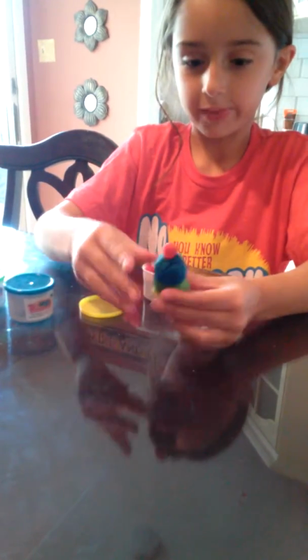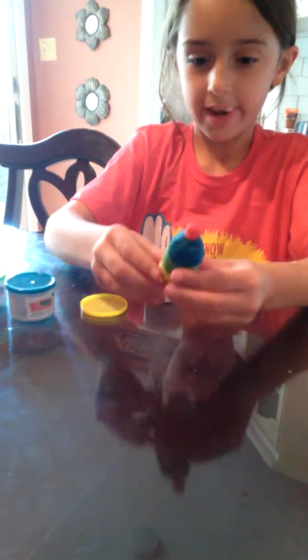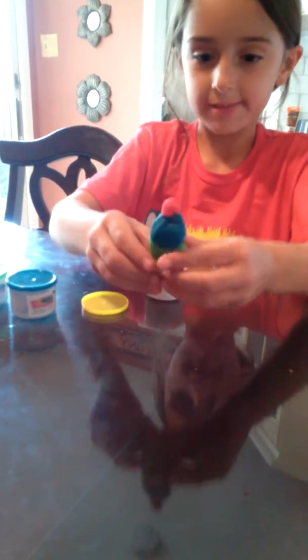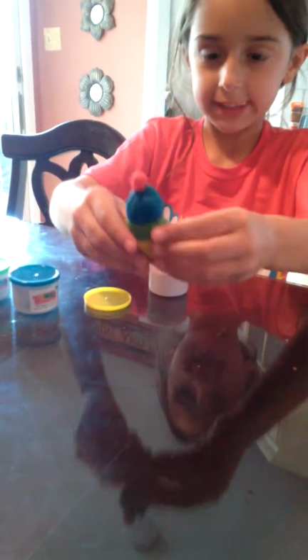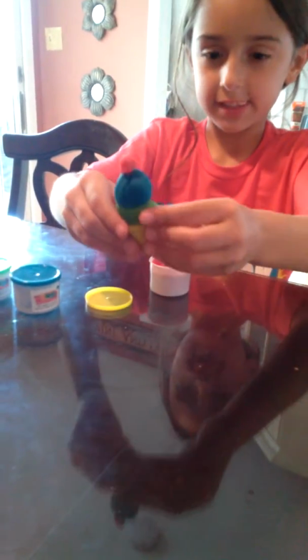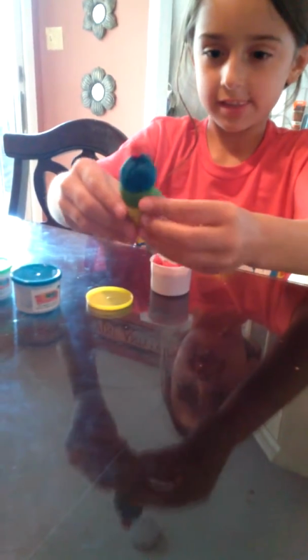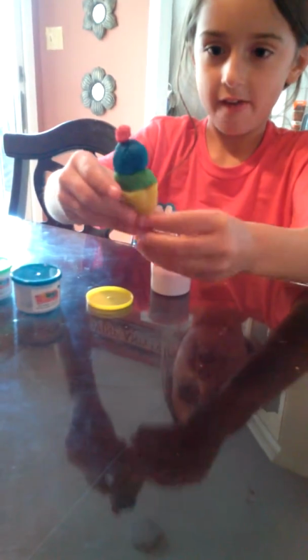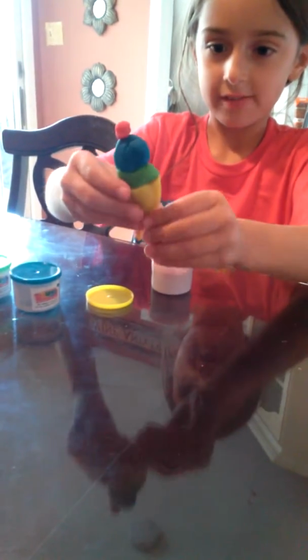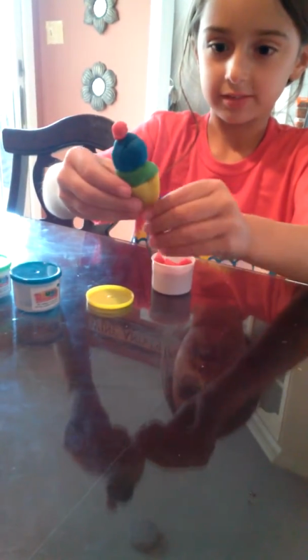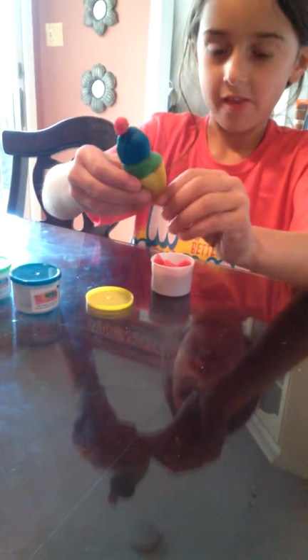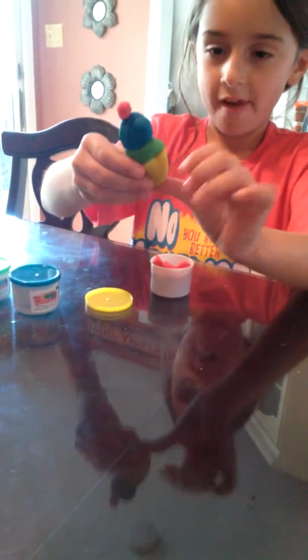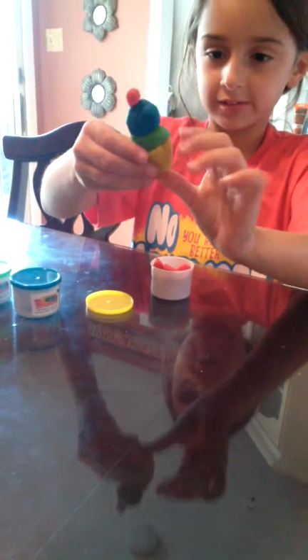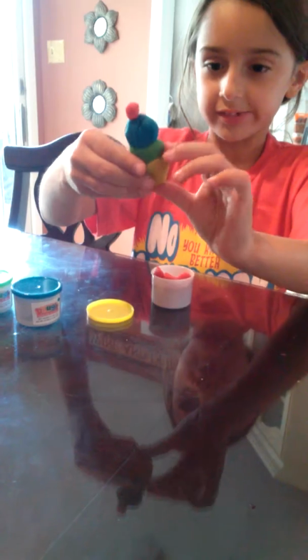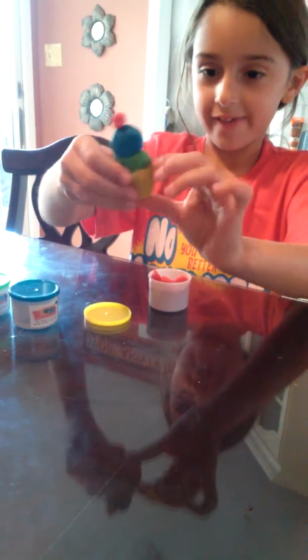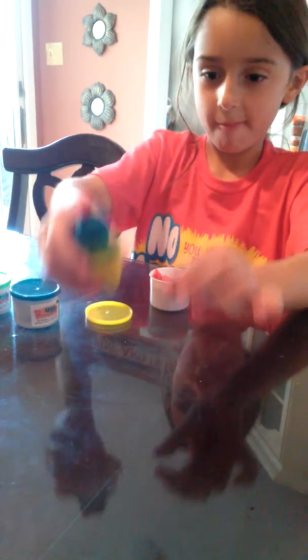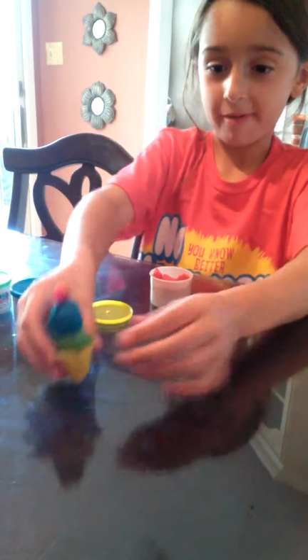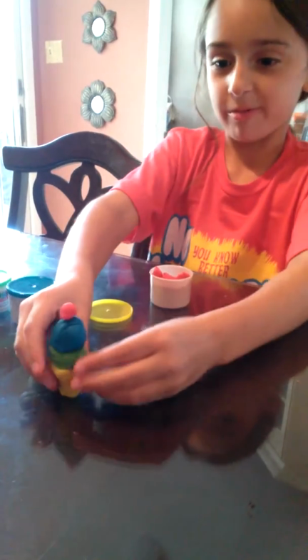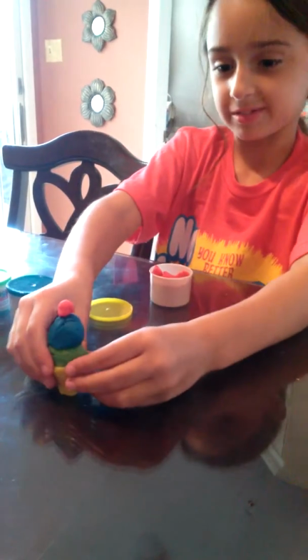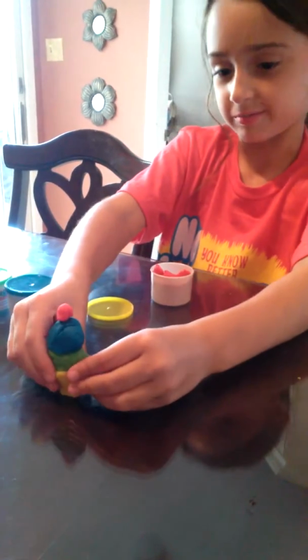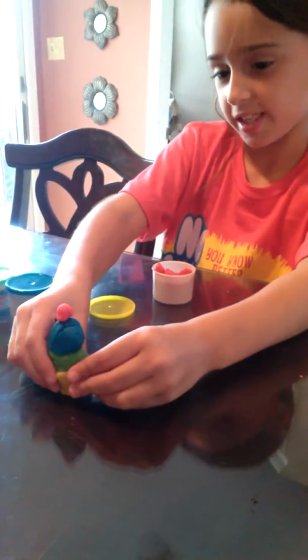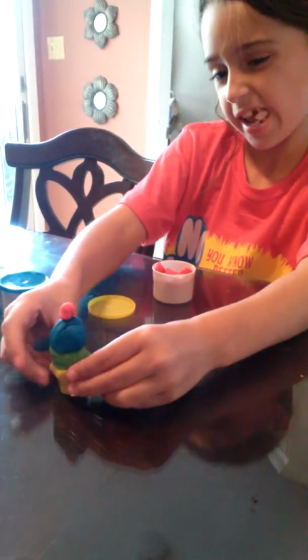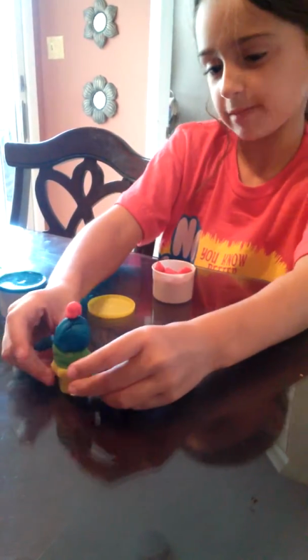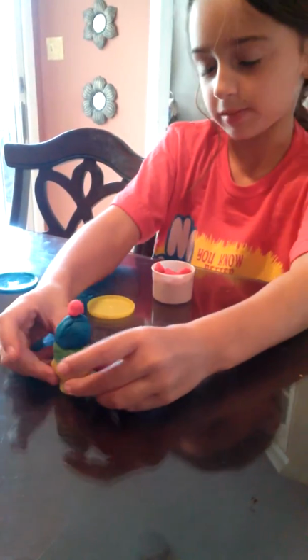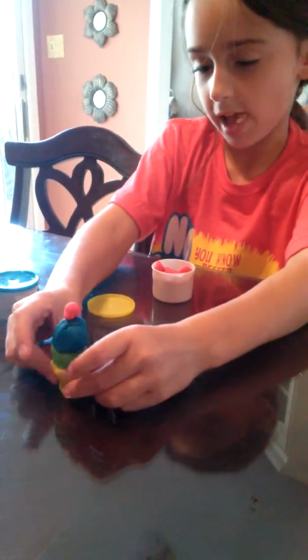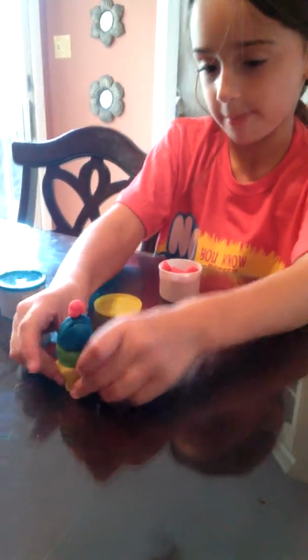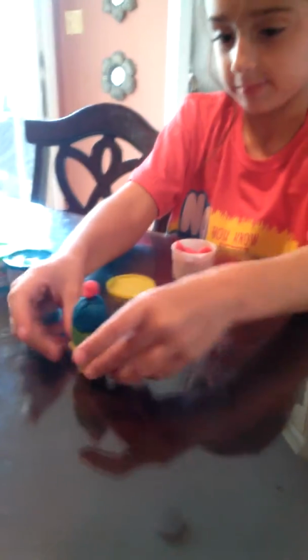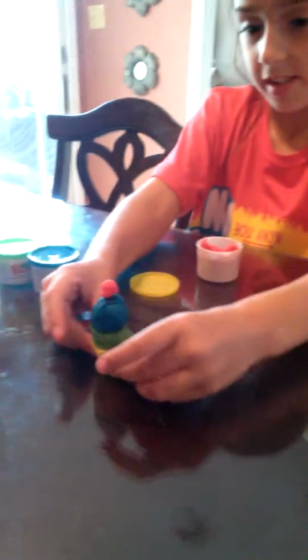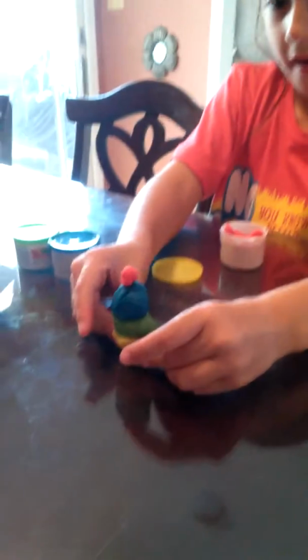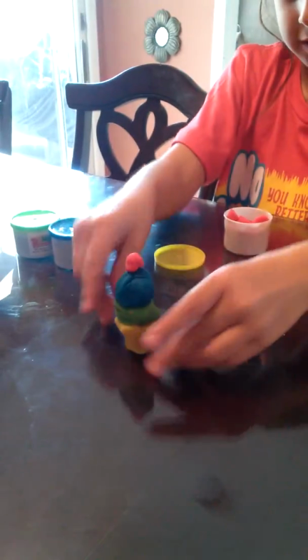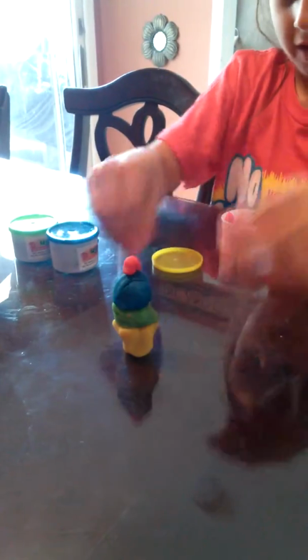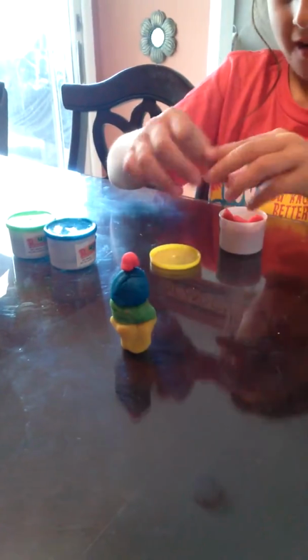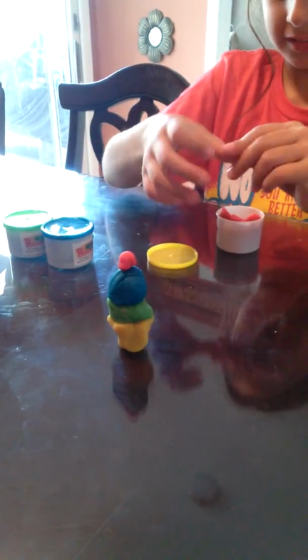Oh, a cherry! Oh! Candle maple. Wait a minute, that looks cute. That looks cute.